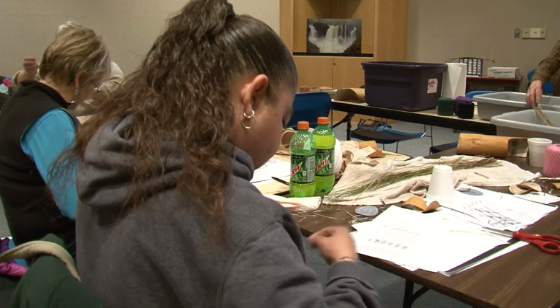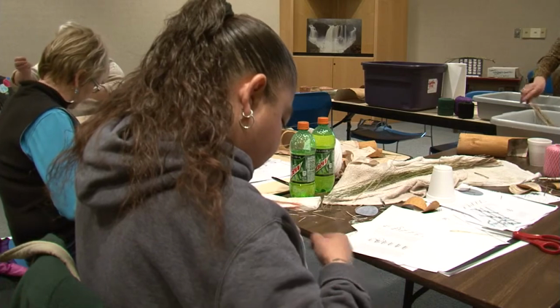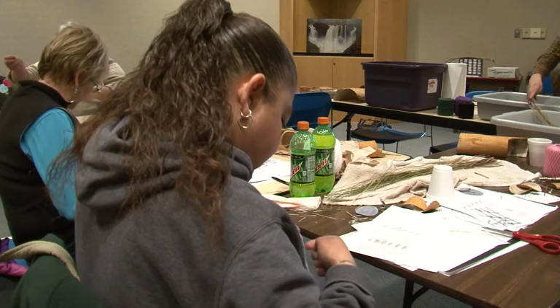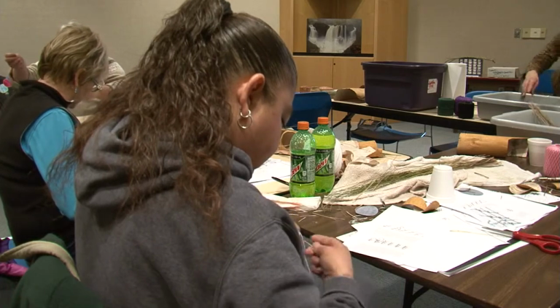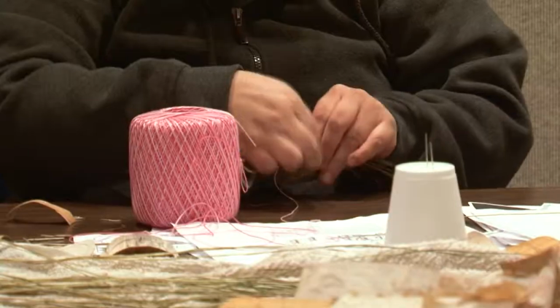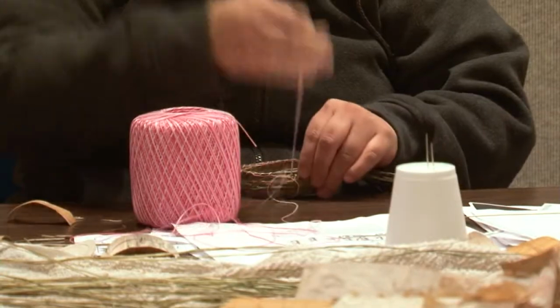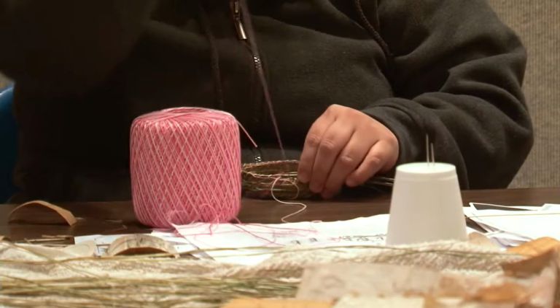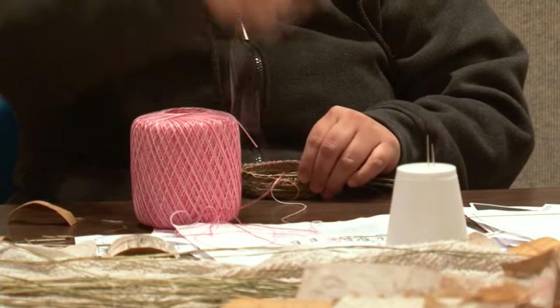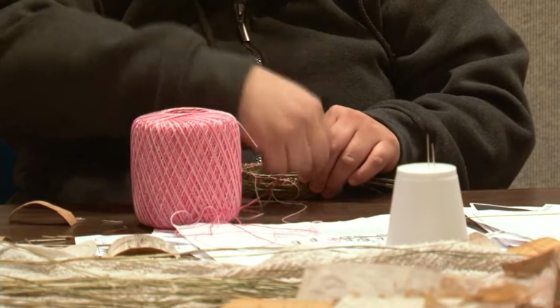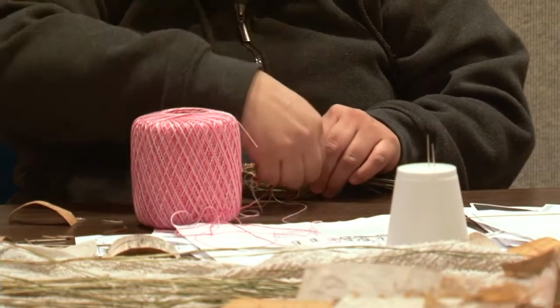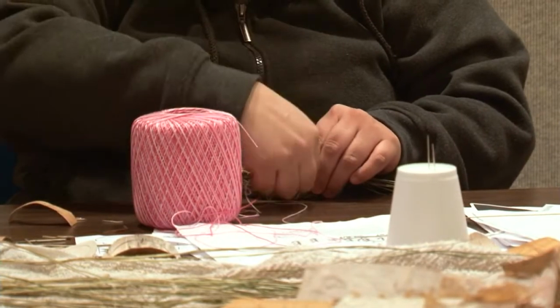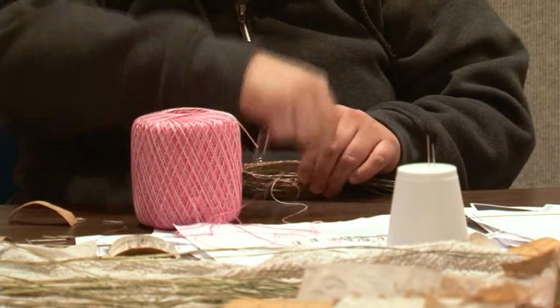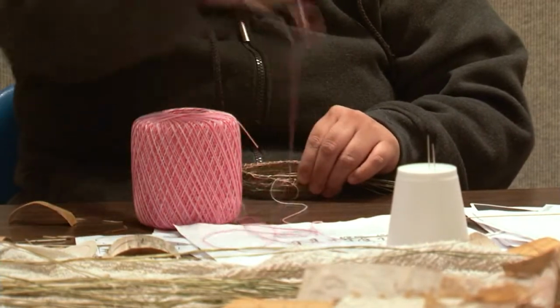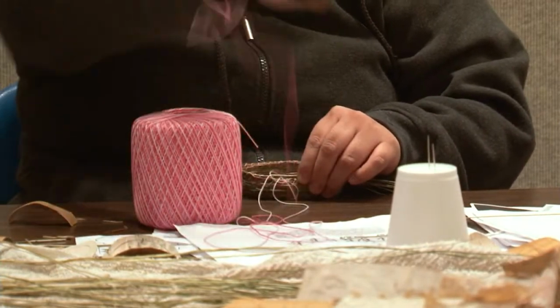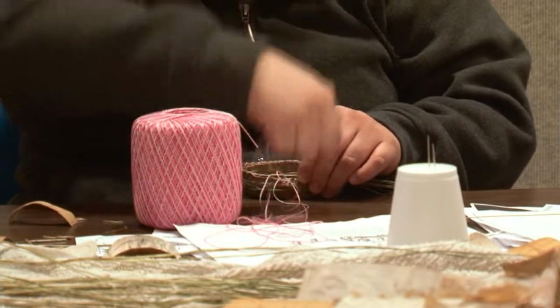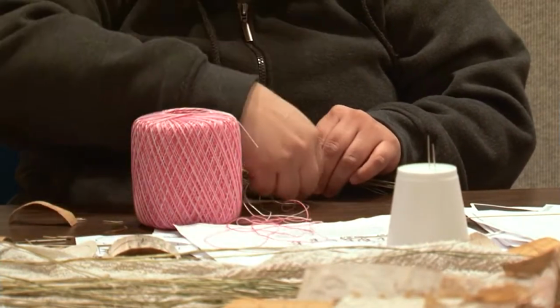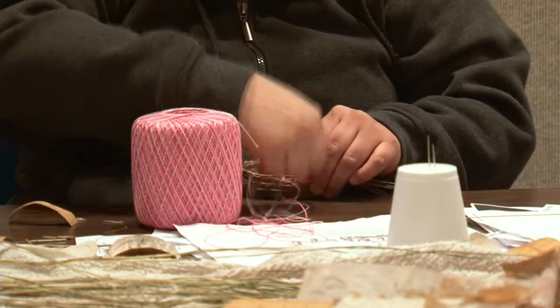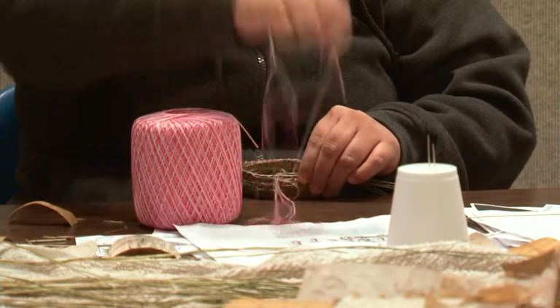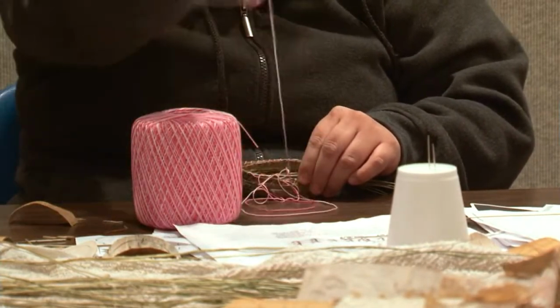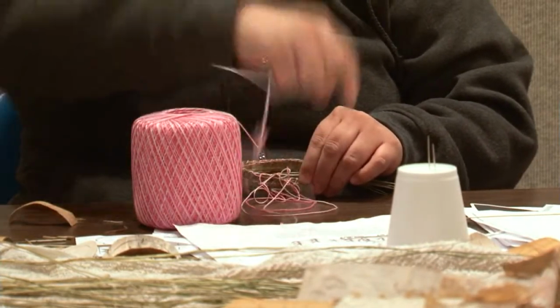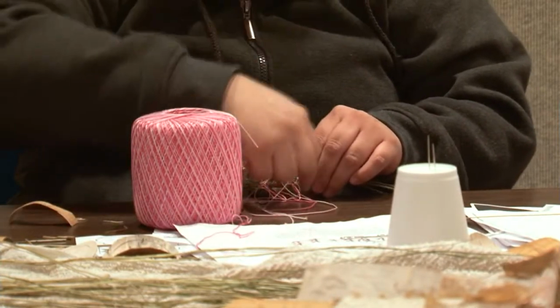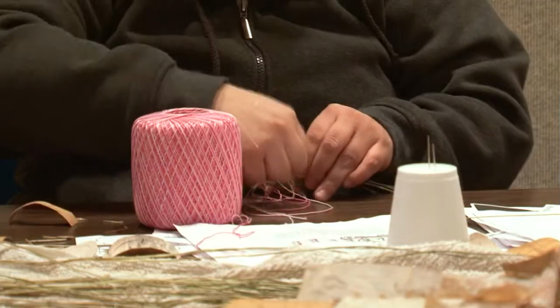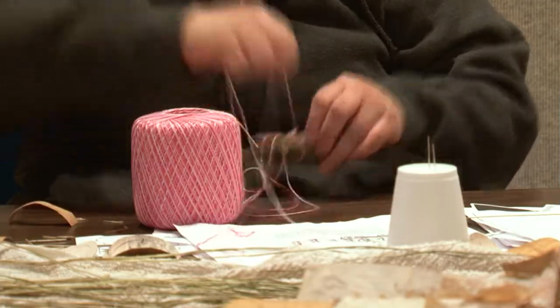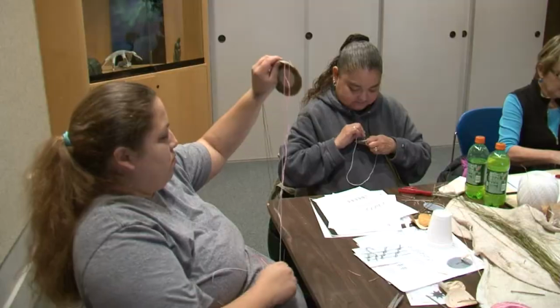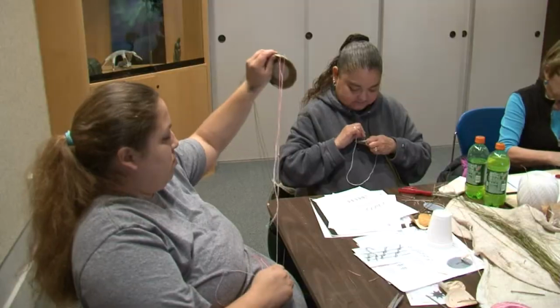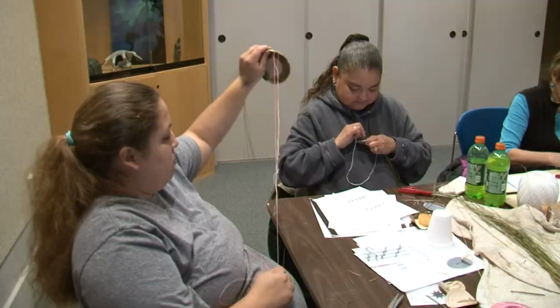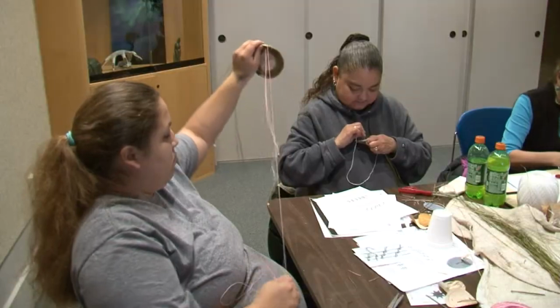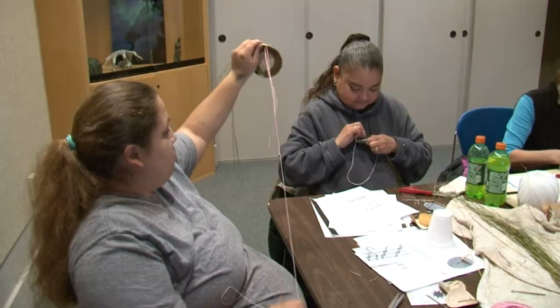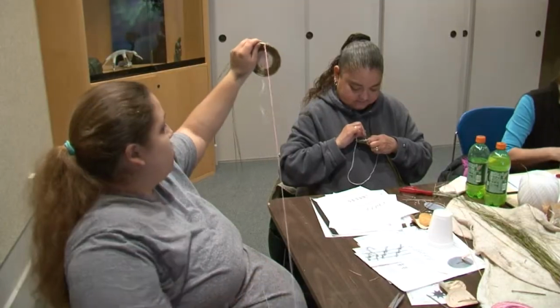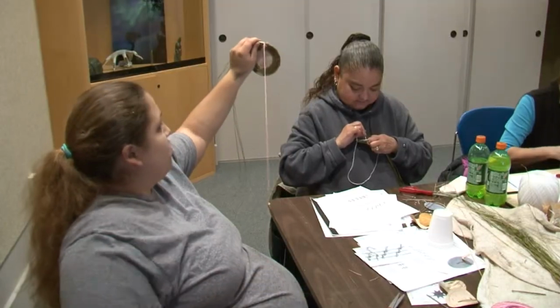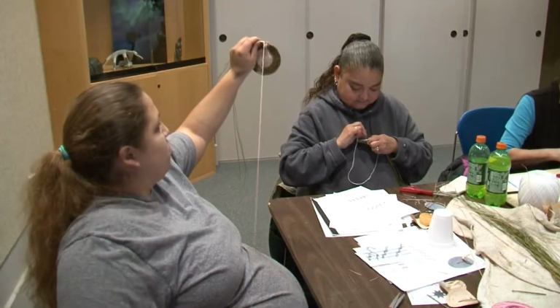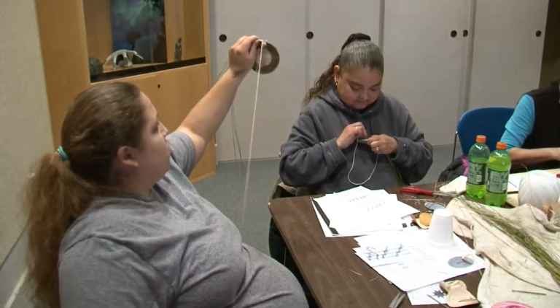The participants each took about eight hours to complete their project — long enough to turn a less determined person into a basket case. Shane Lee, Lakeland News.